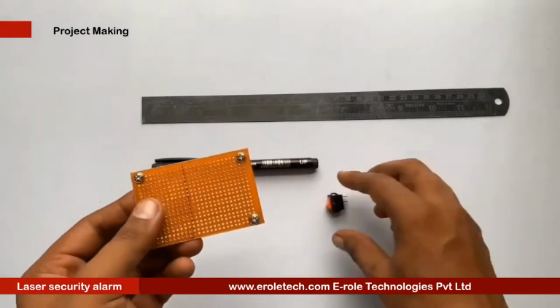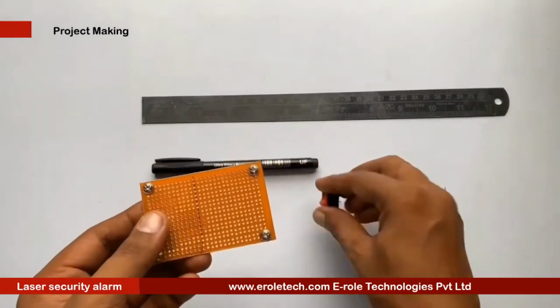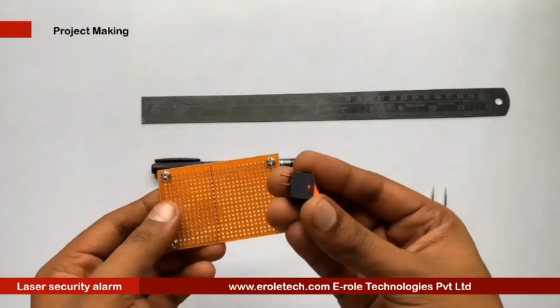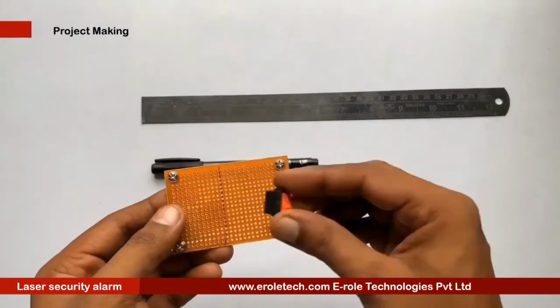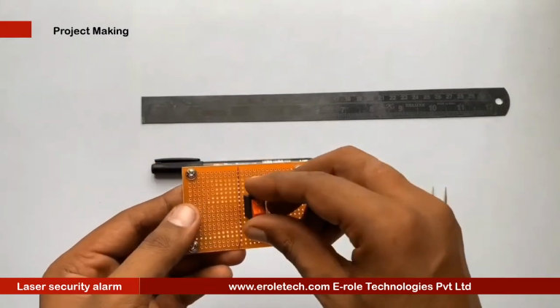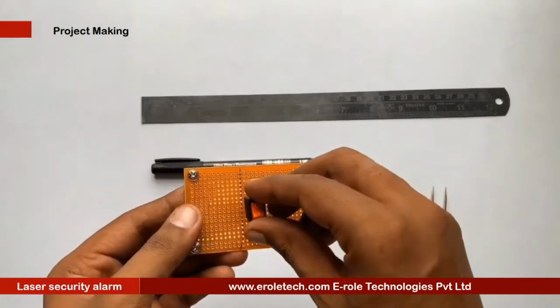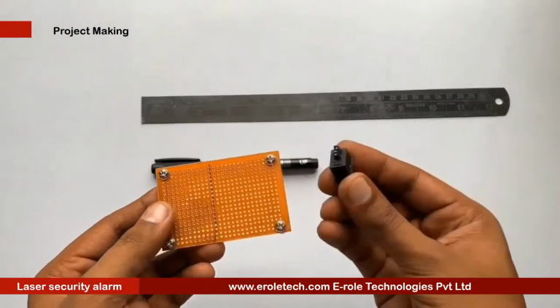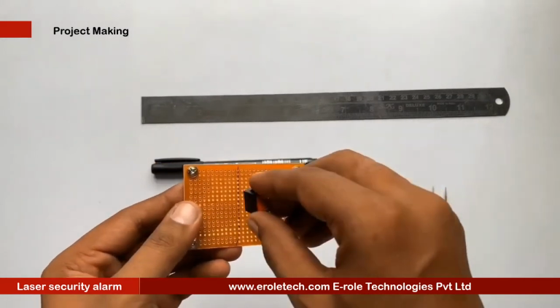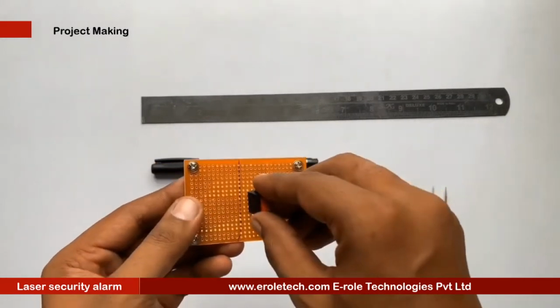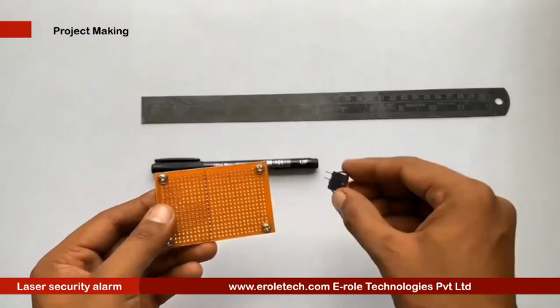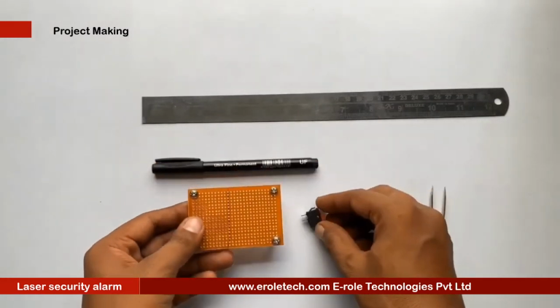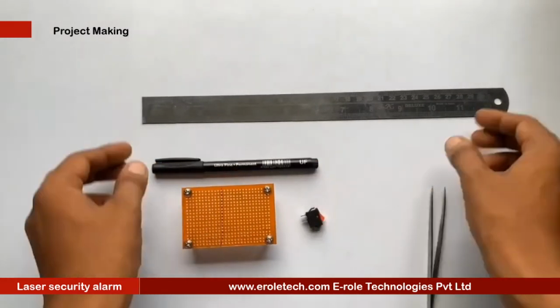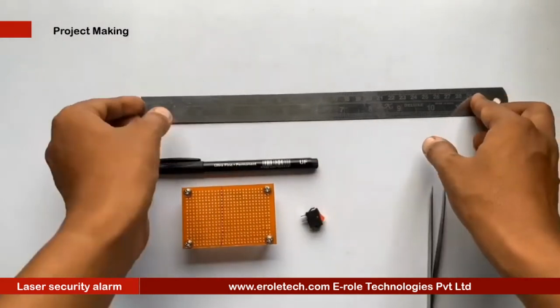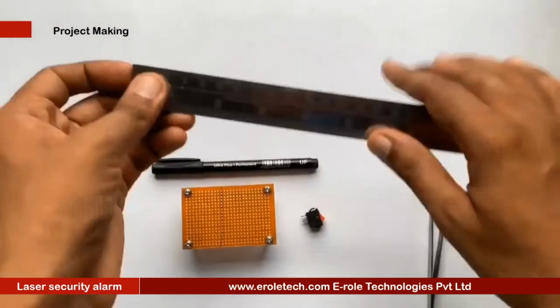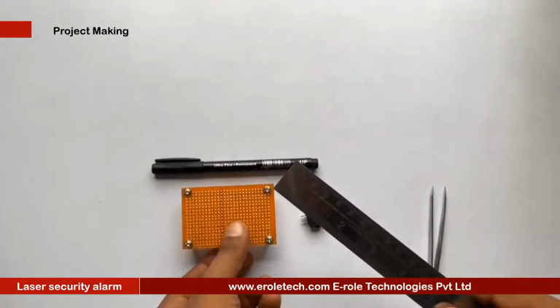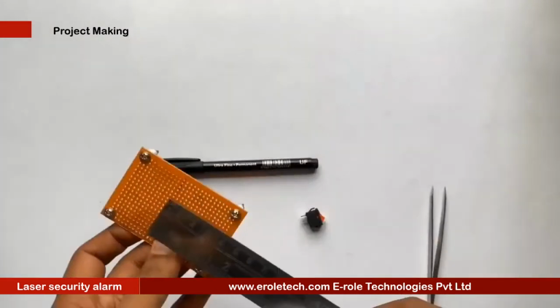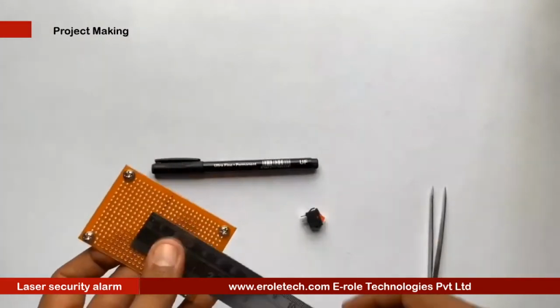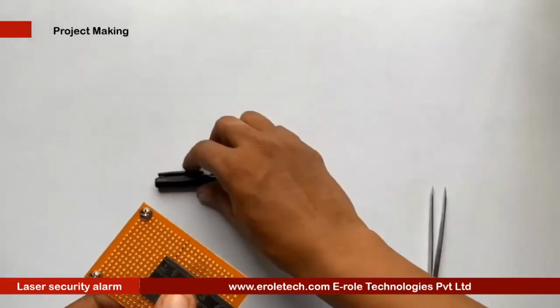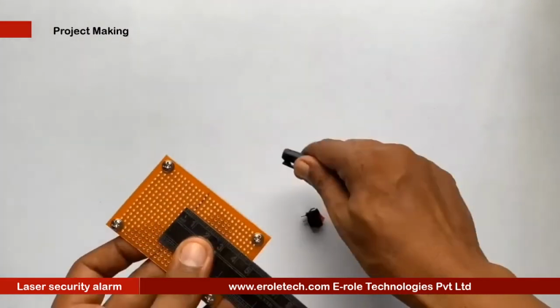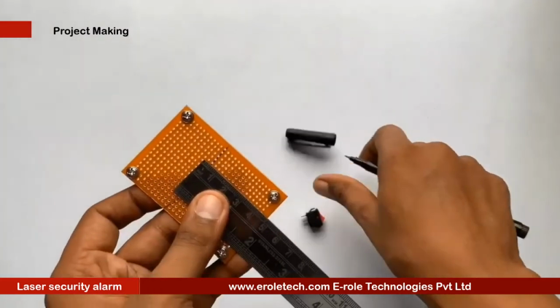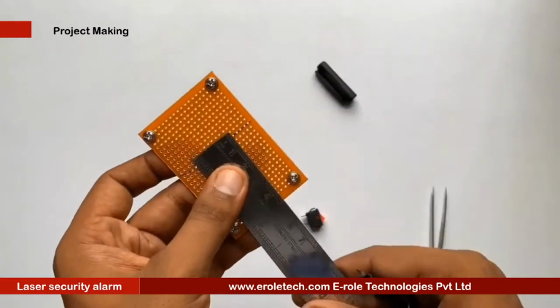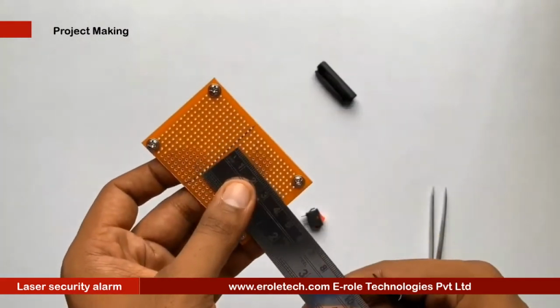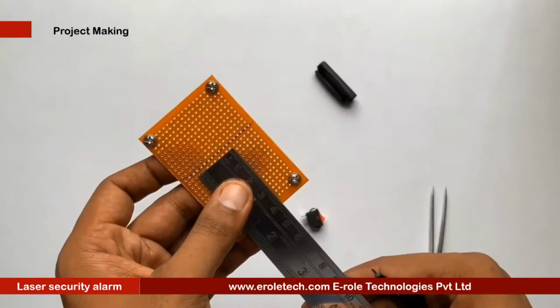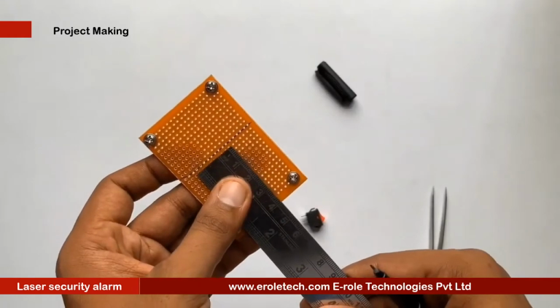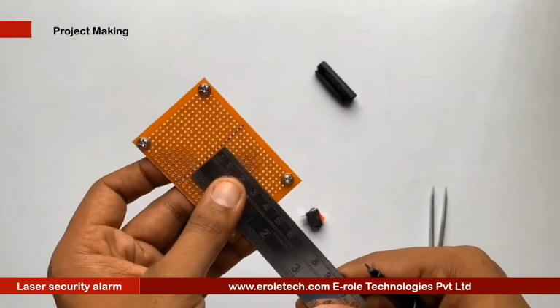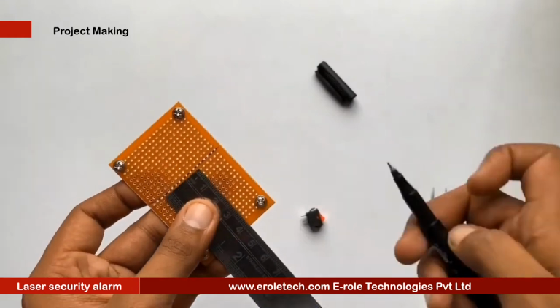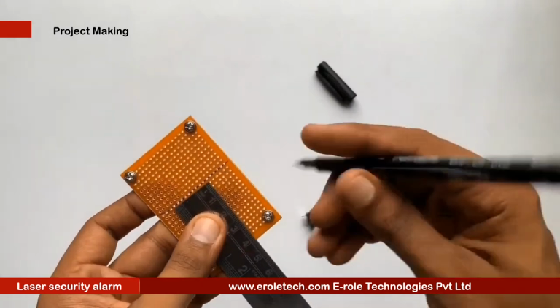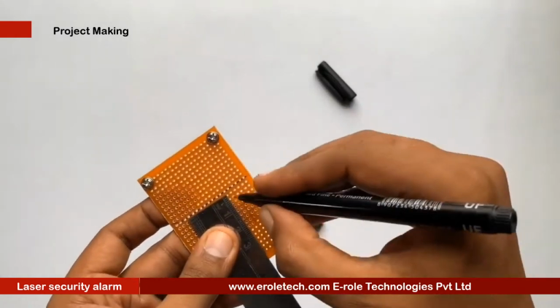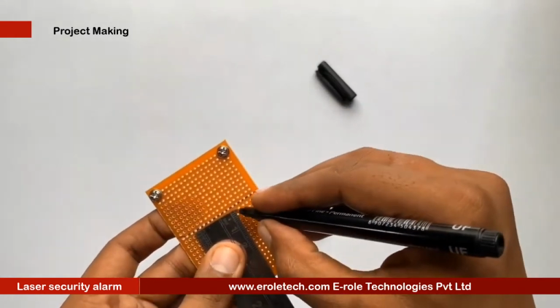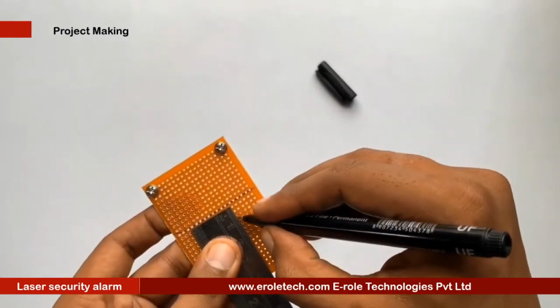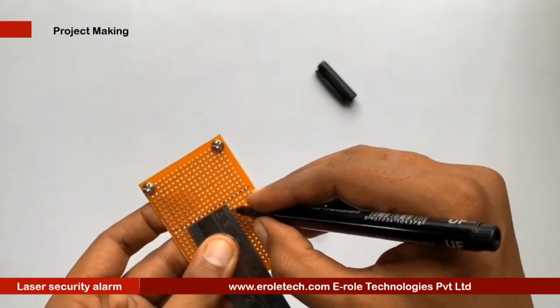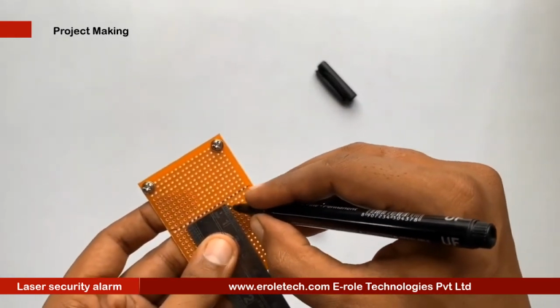To switch the project on or off, we will use an on/off switch. We need to make a big hole in the PCB to fit this switch.